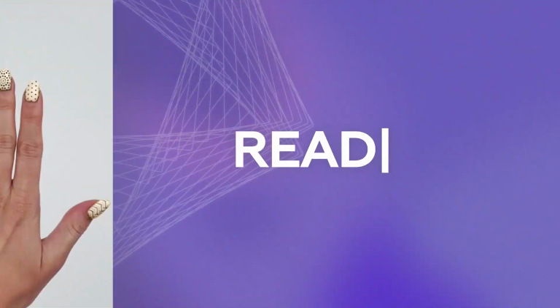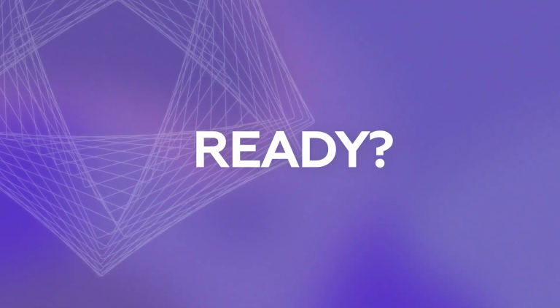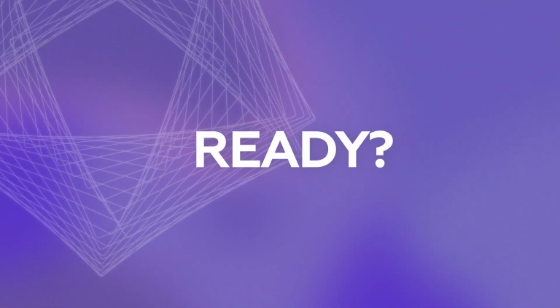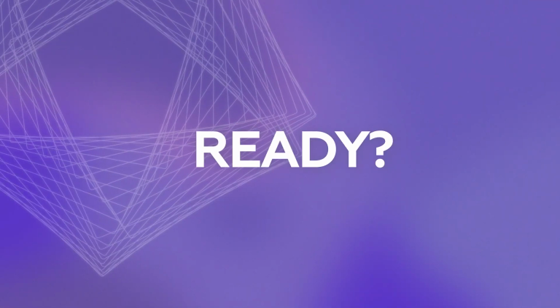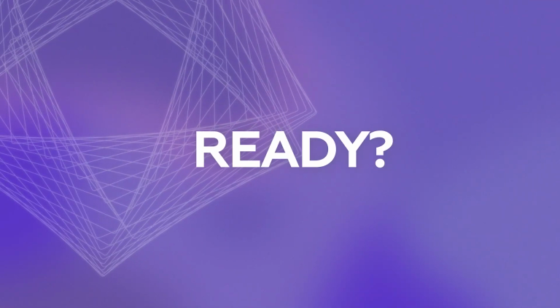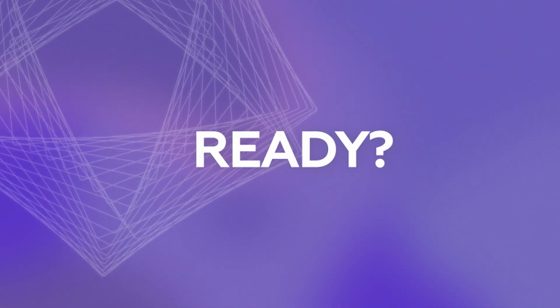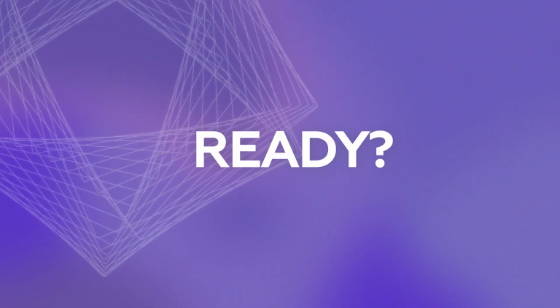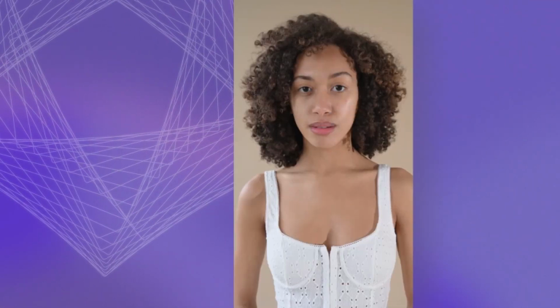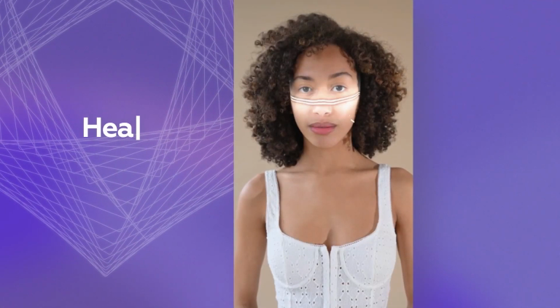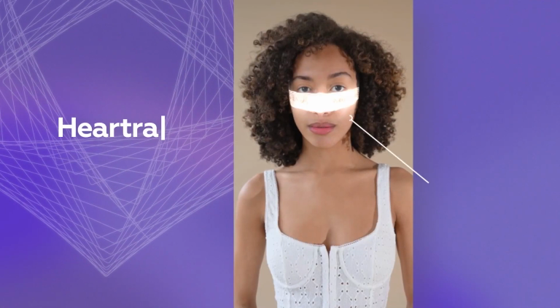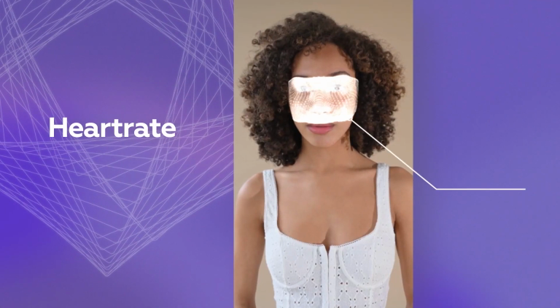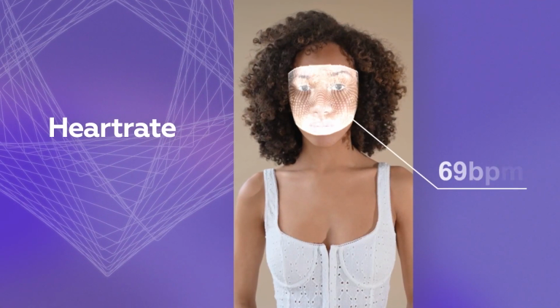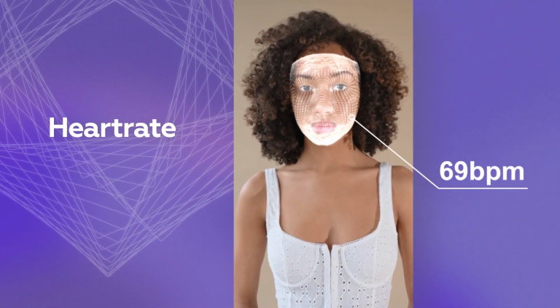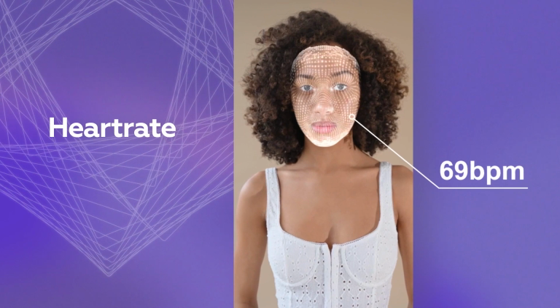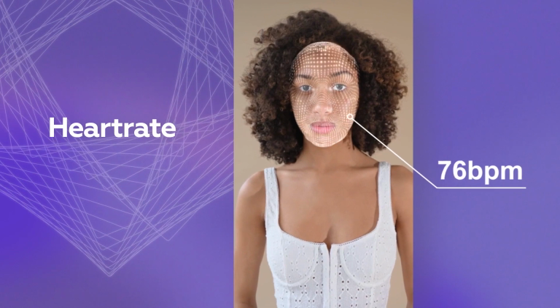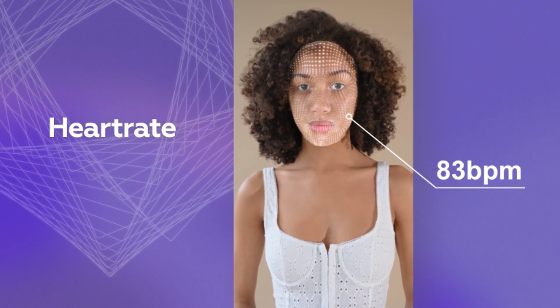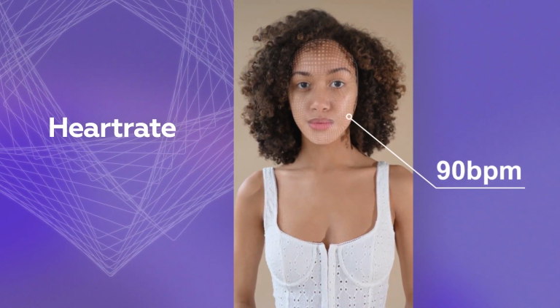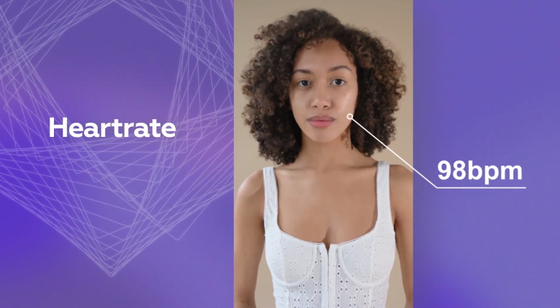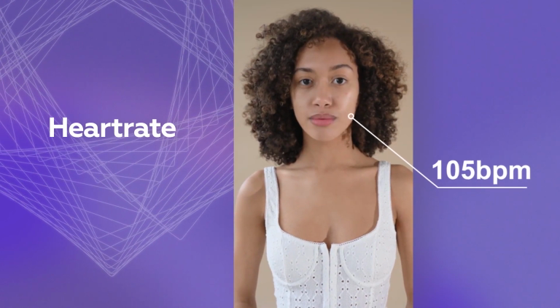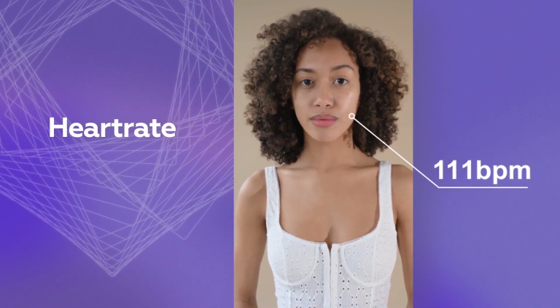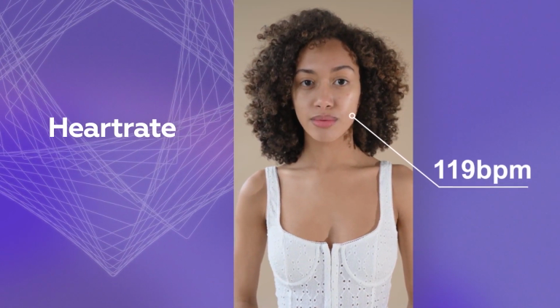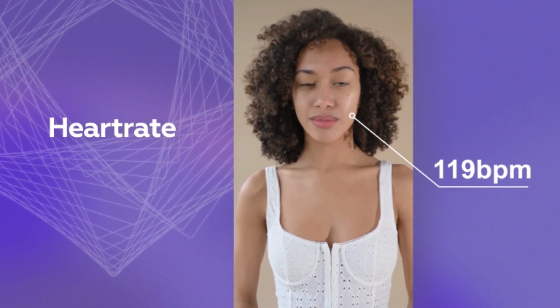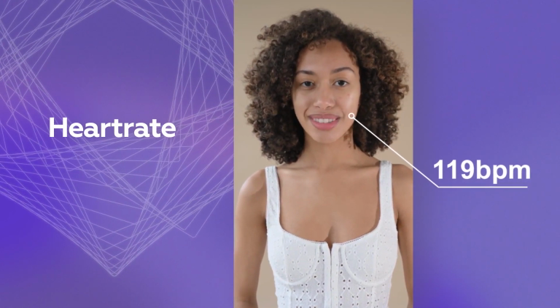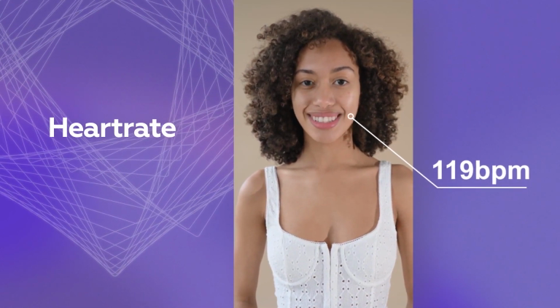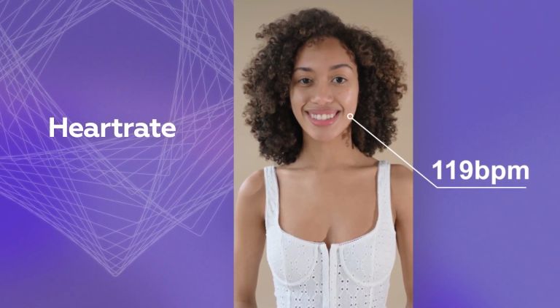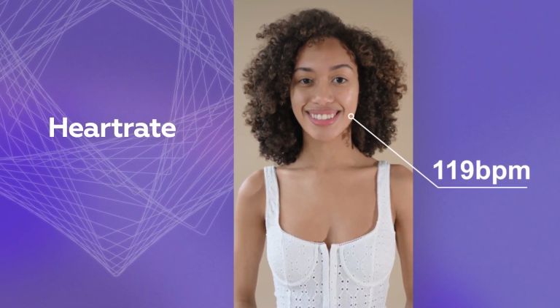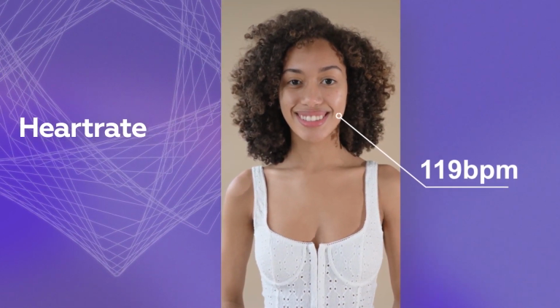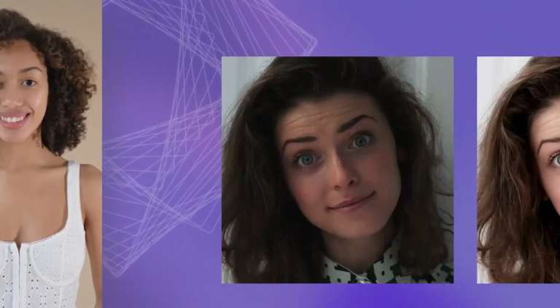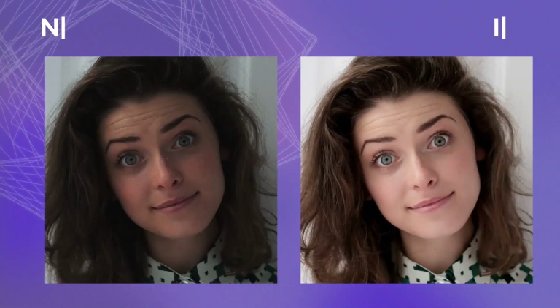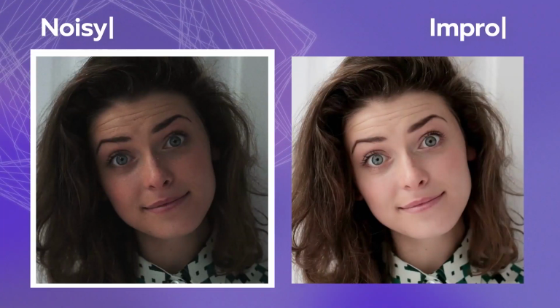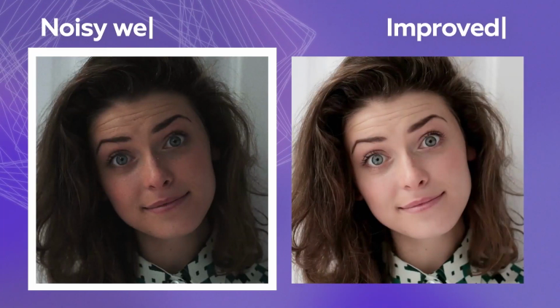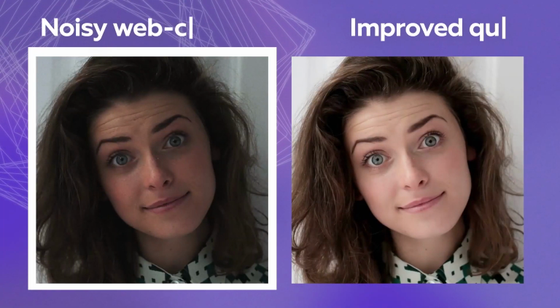Ready to get even more surprised? Our technology can virtually measure your pulse right through your camera. And one more thing.